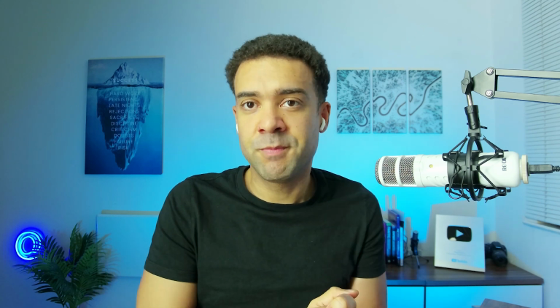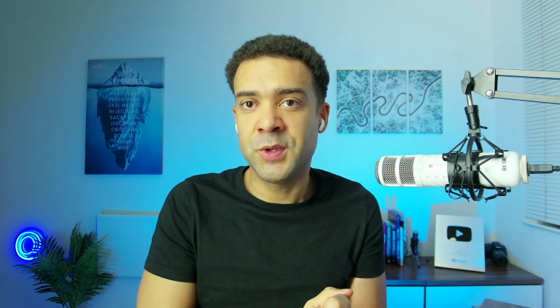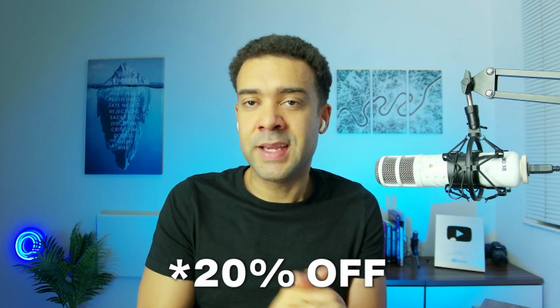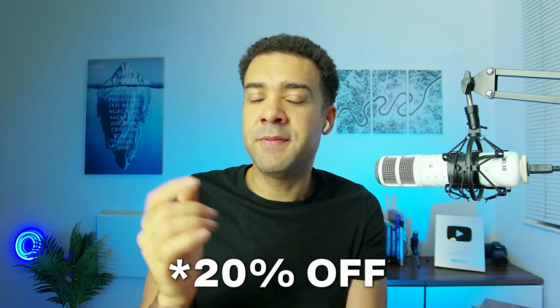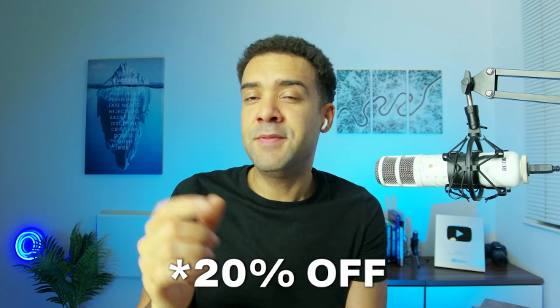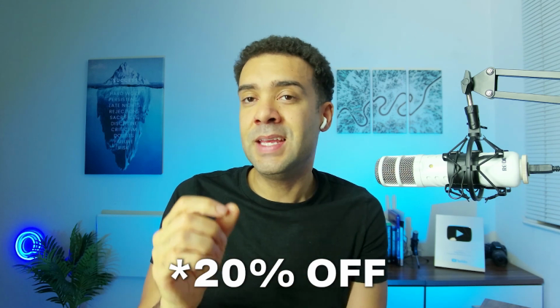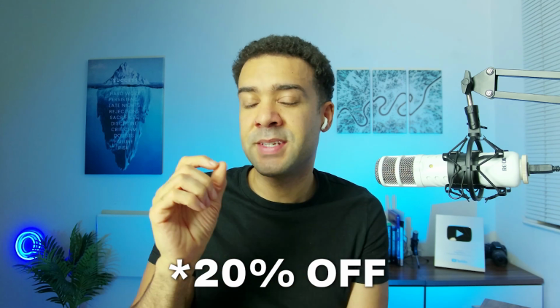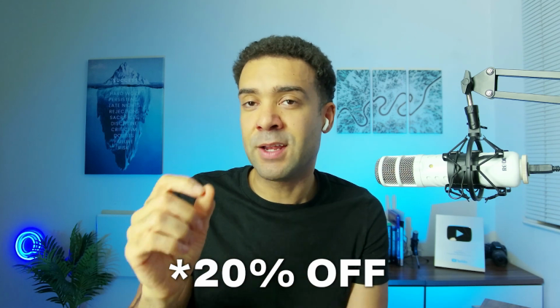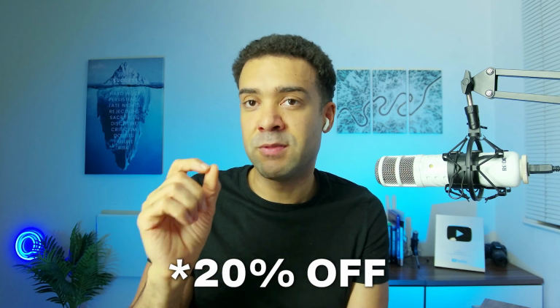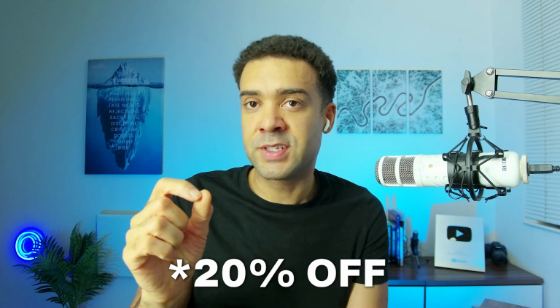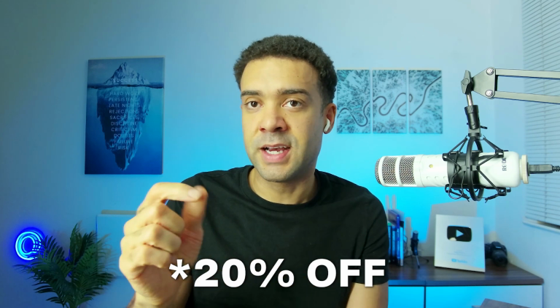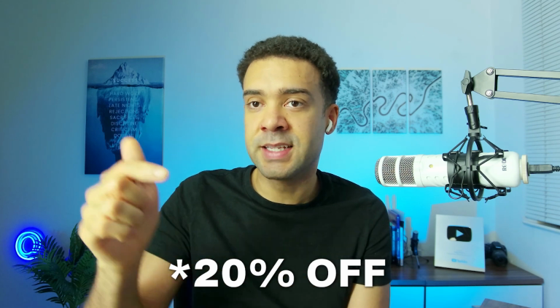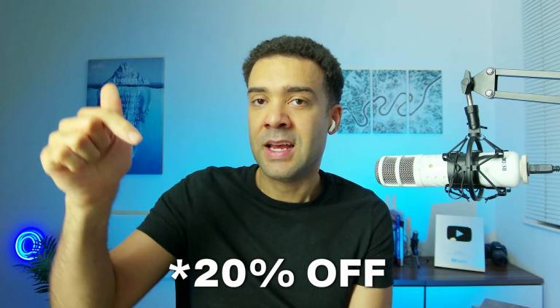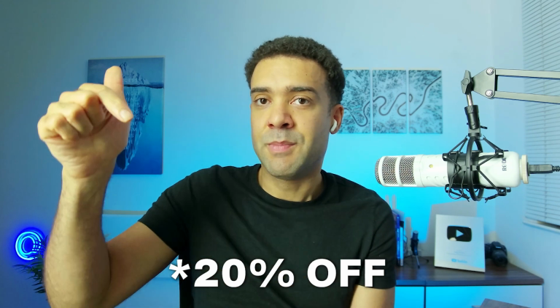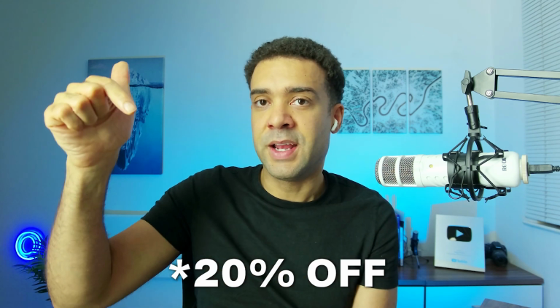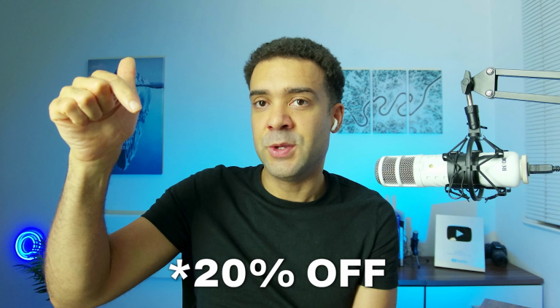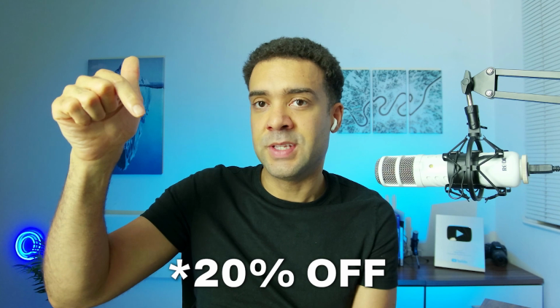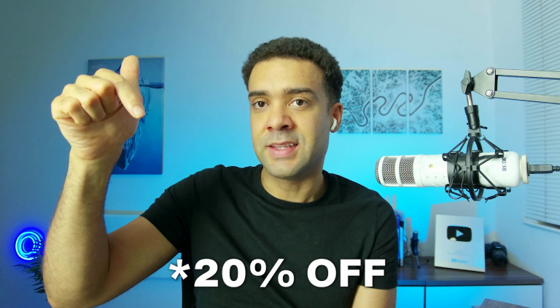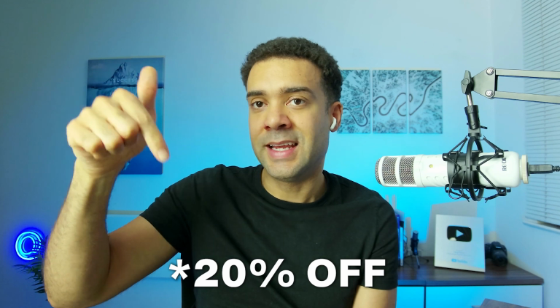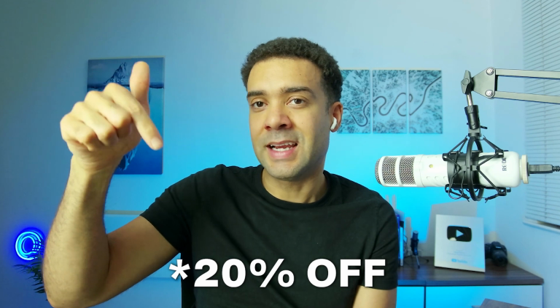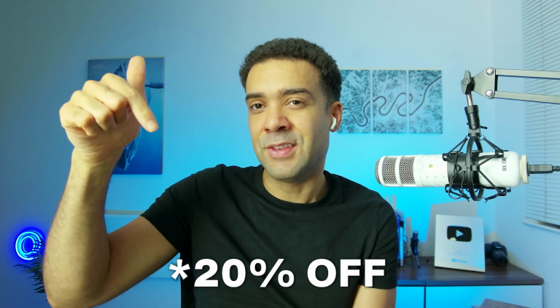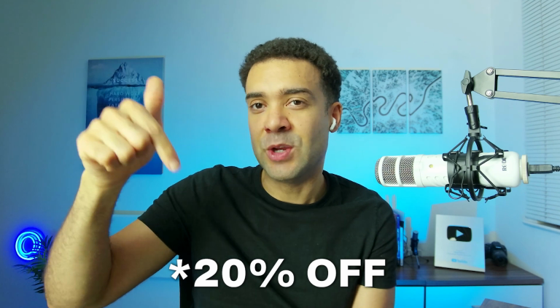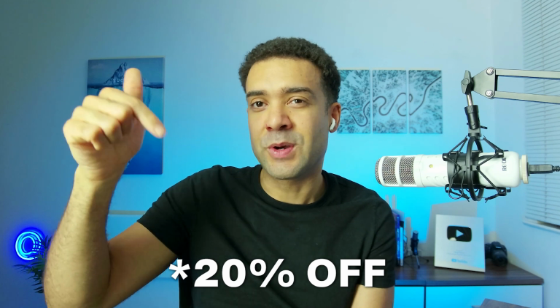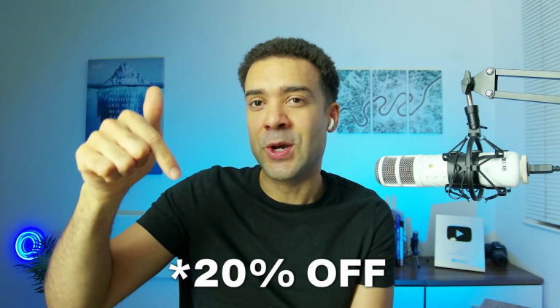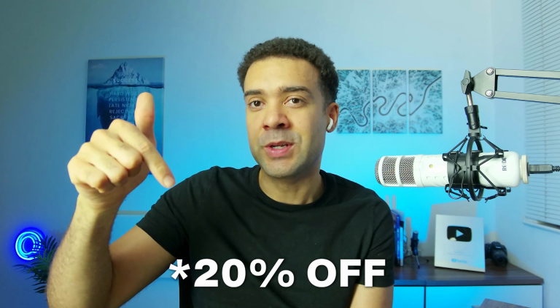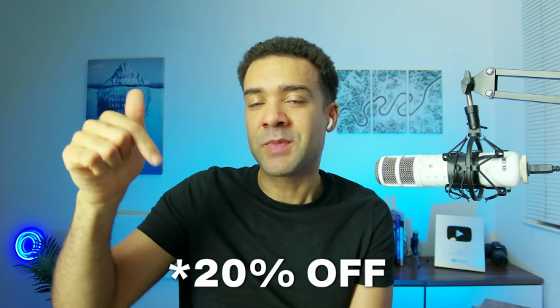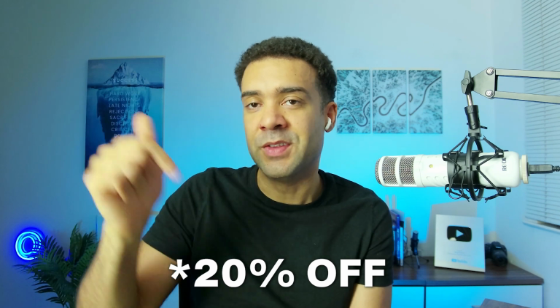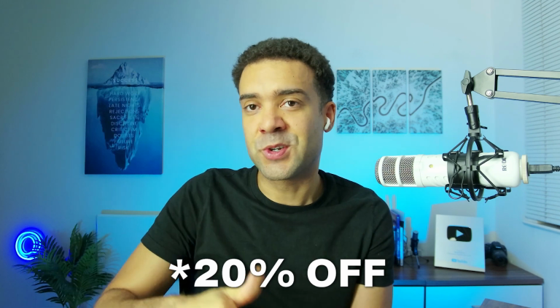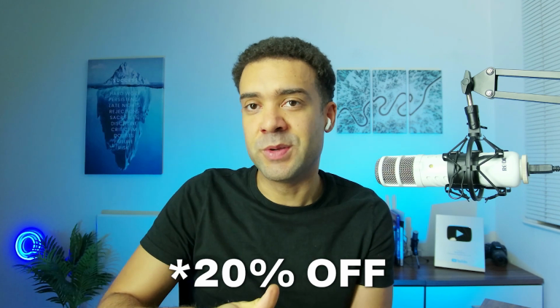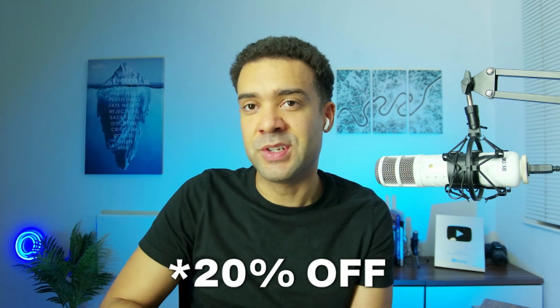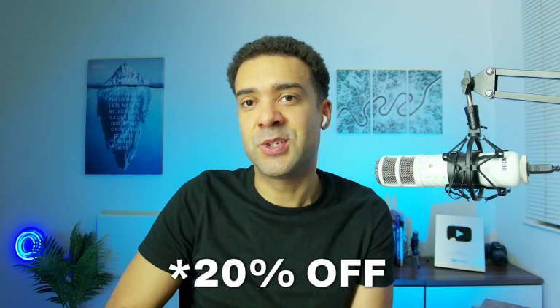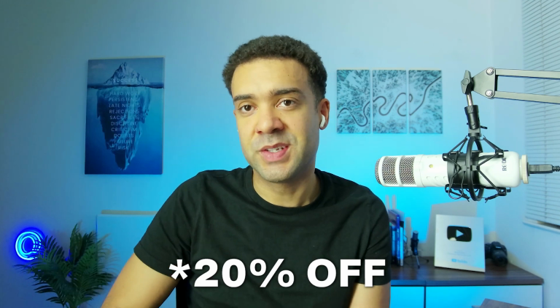You can get 15% off Riverside by using the link and the coupon code in the description to this video.